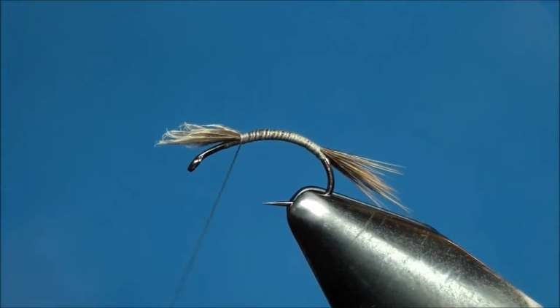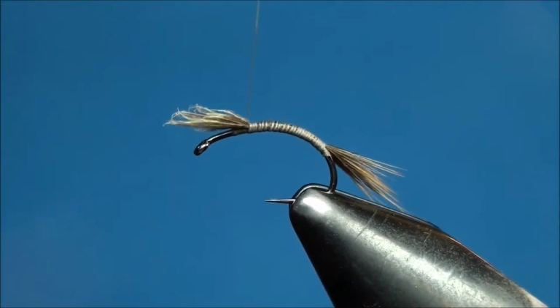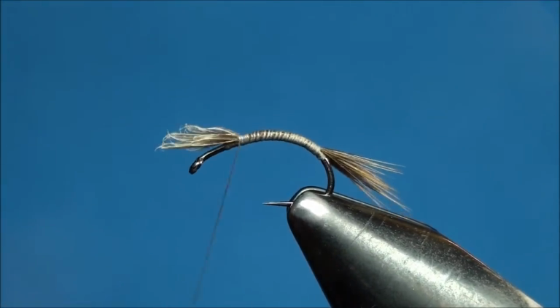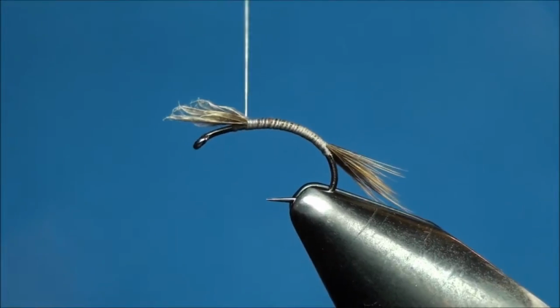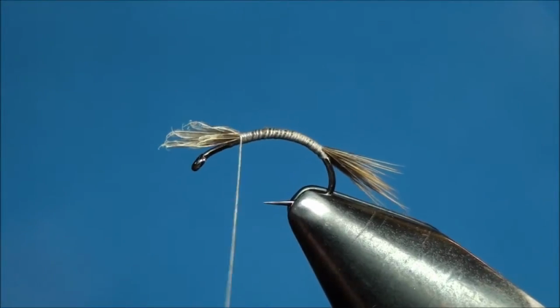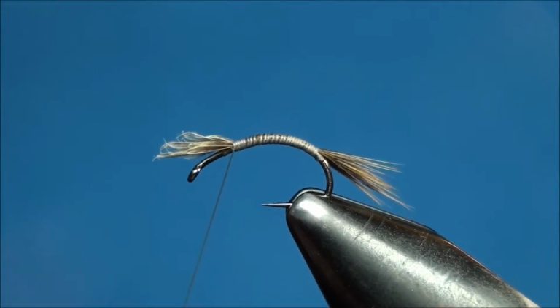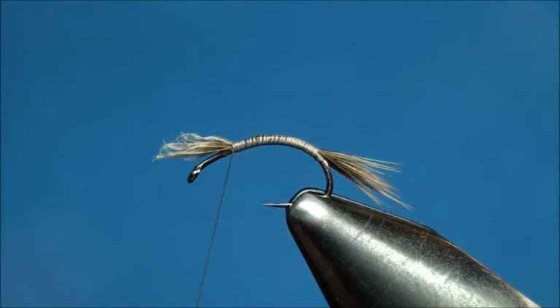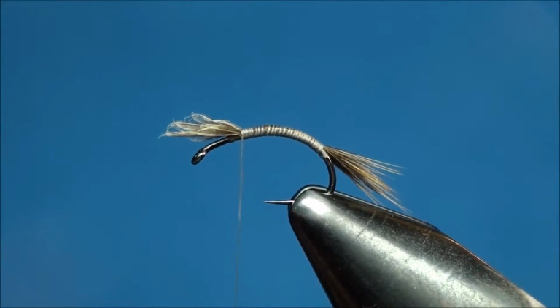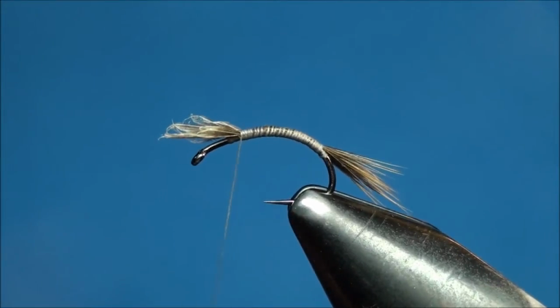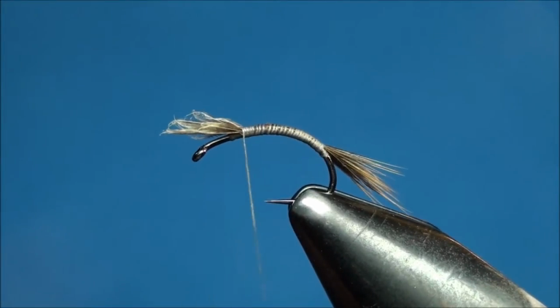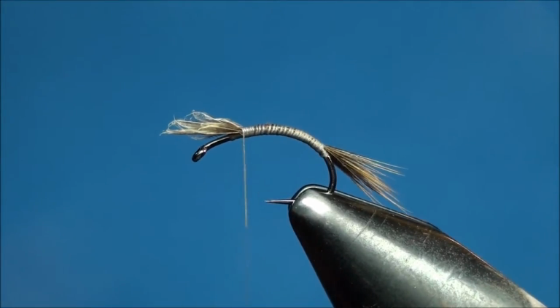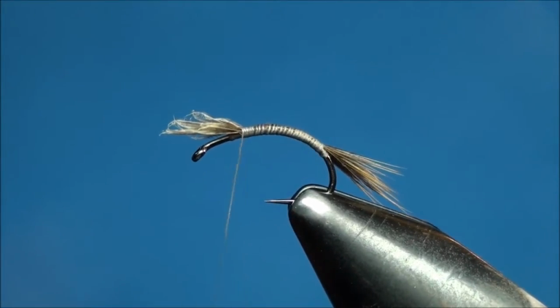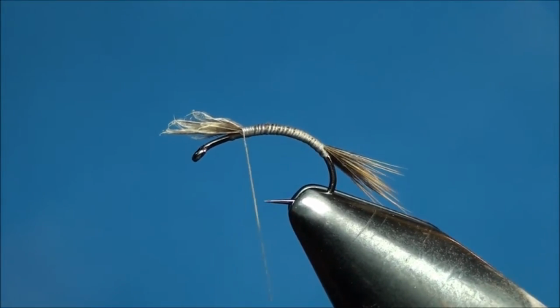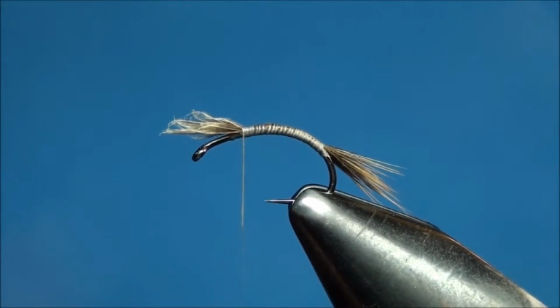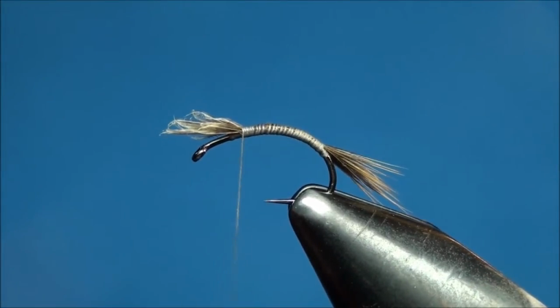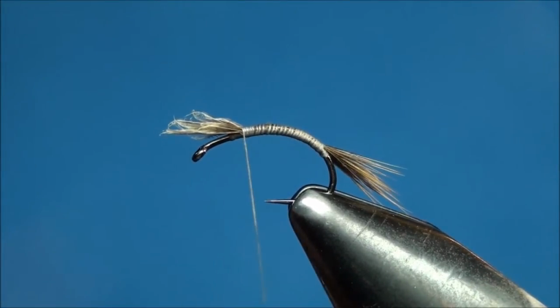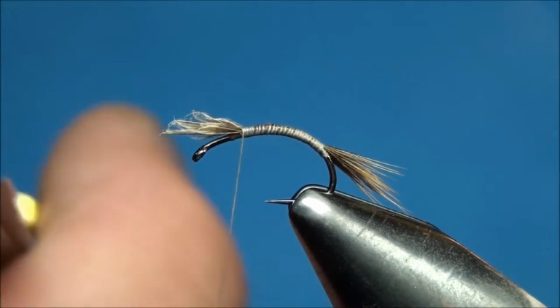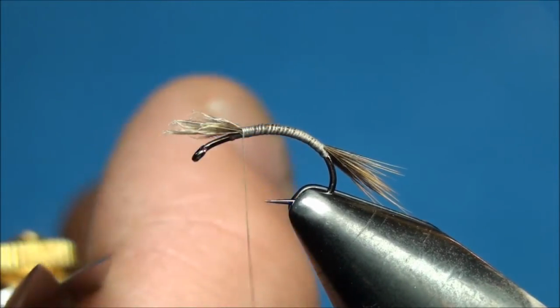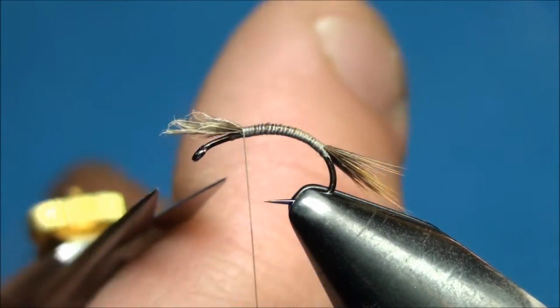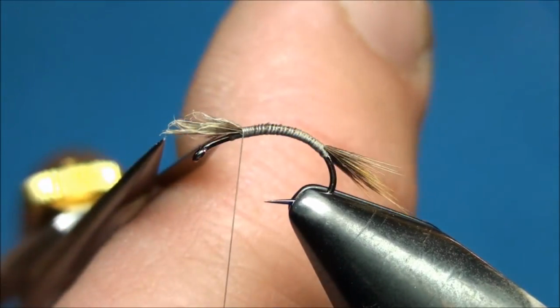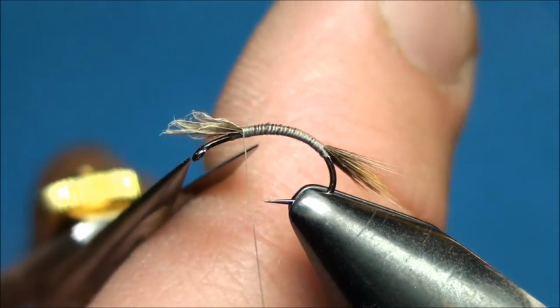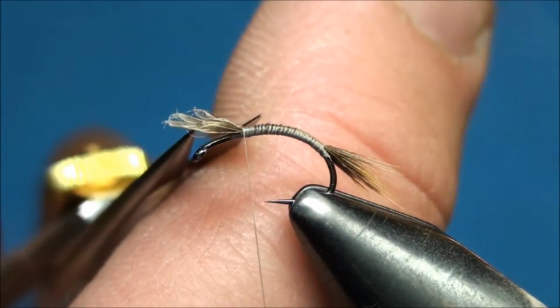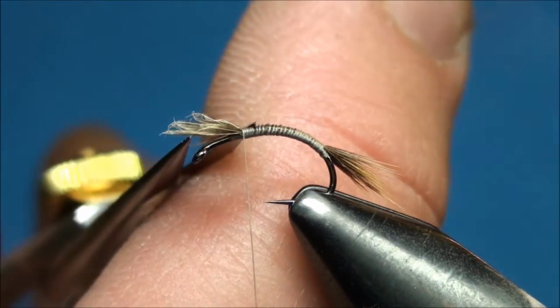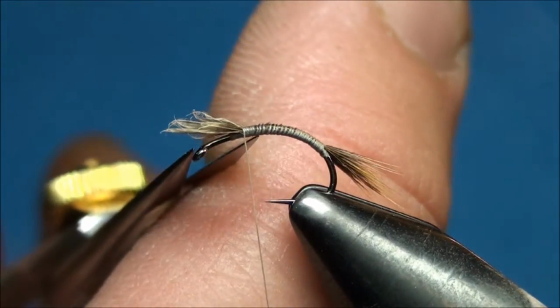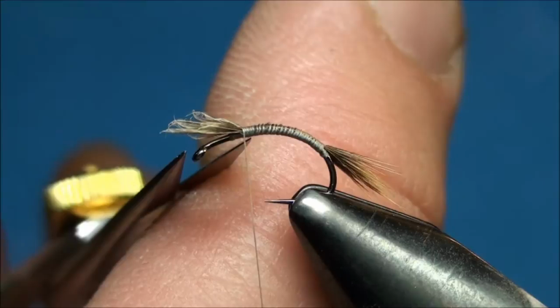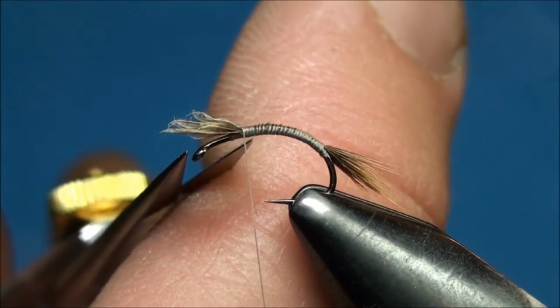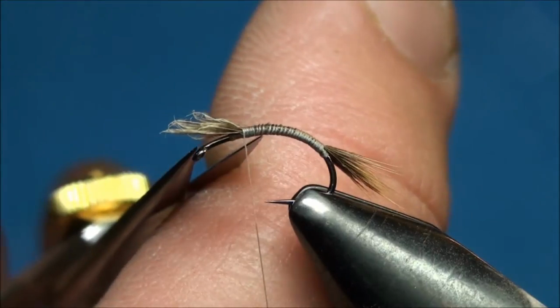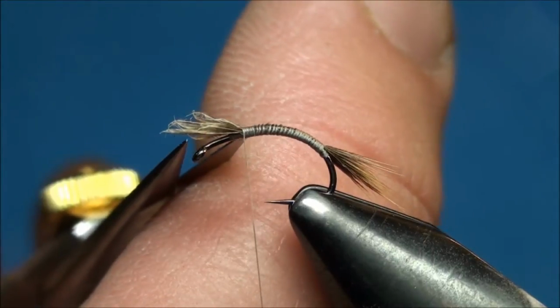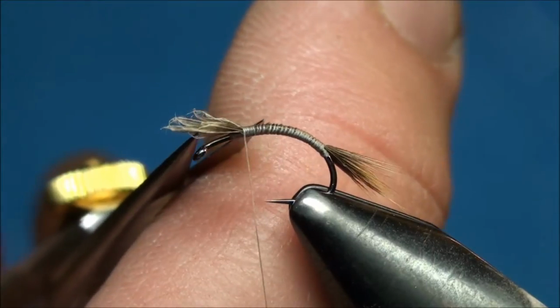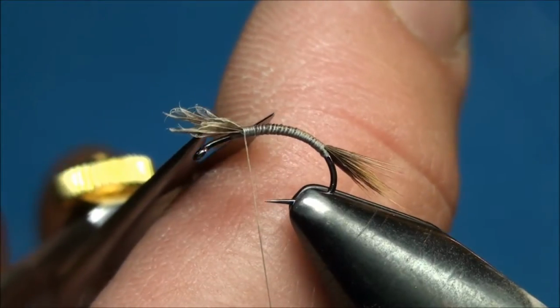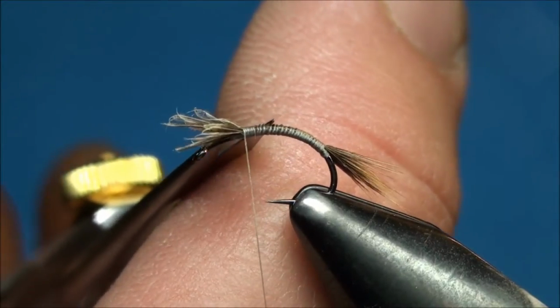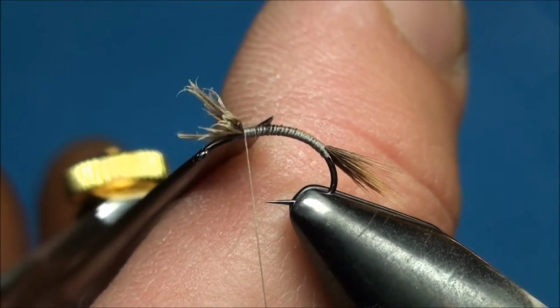With your thread hanging two eye lengths behind the eye of the hook, go ahead and trim off the excess hen saddle fibers as close as you can to the tie down point.